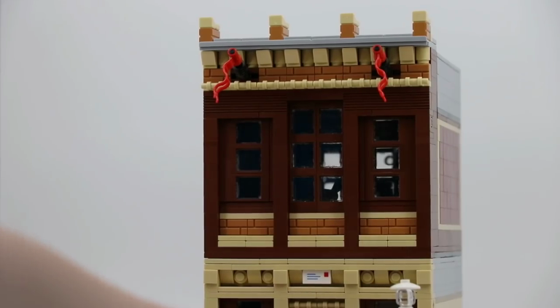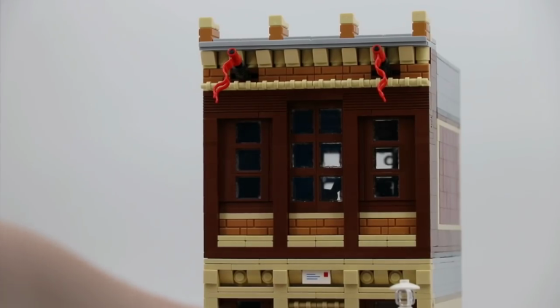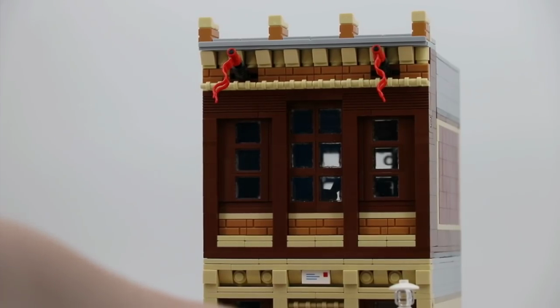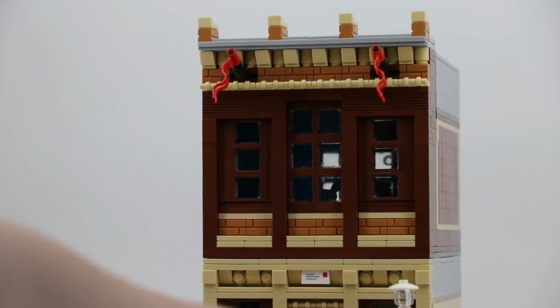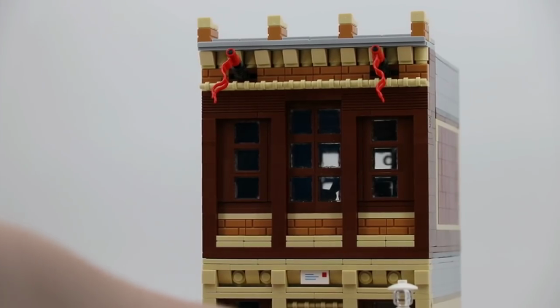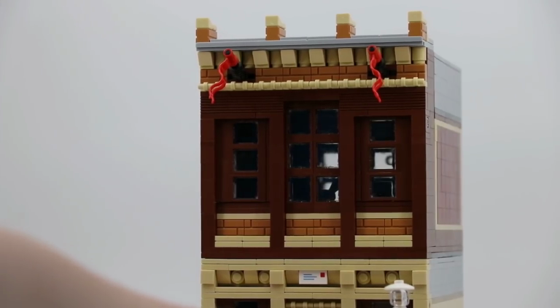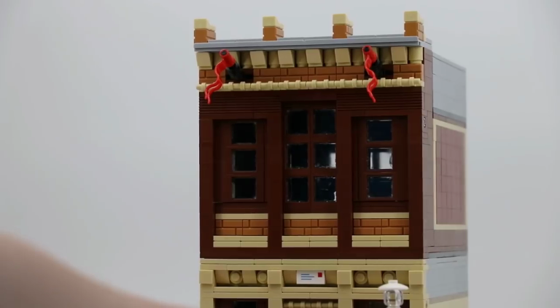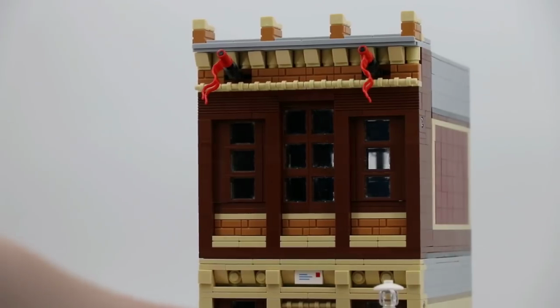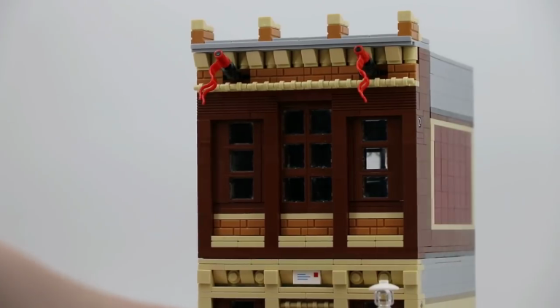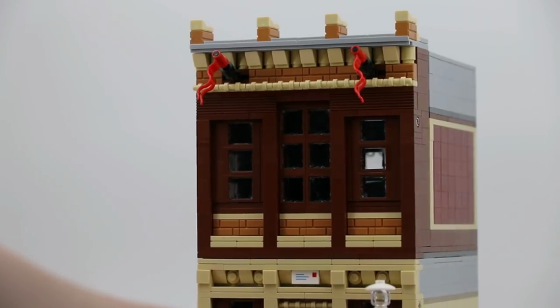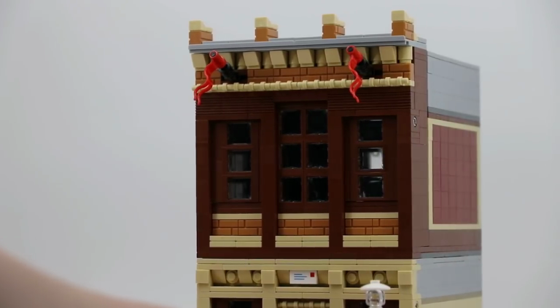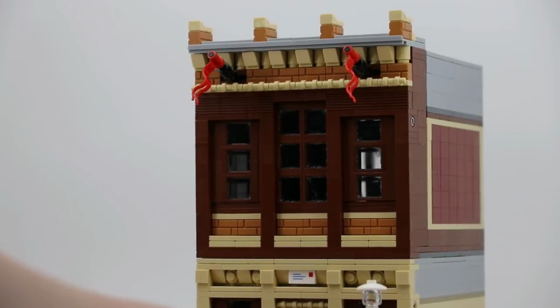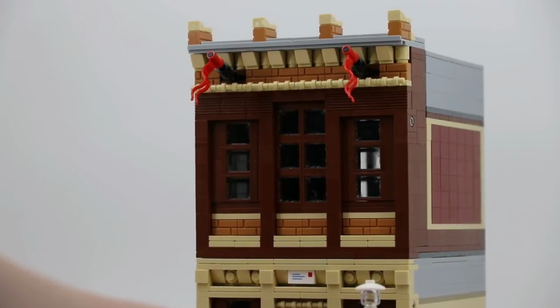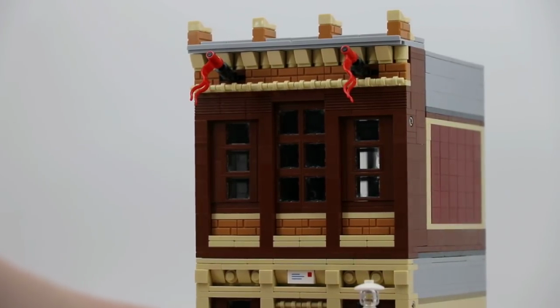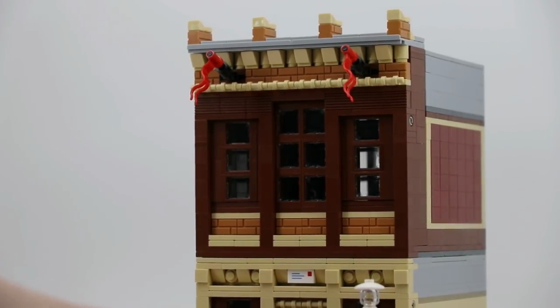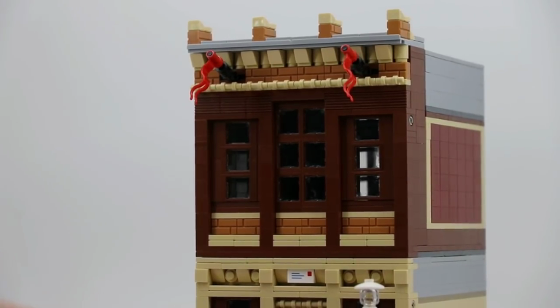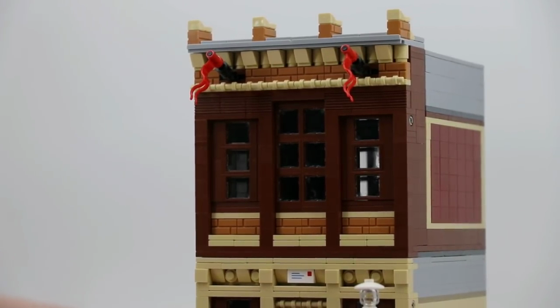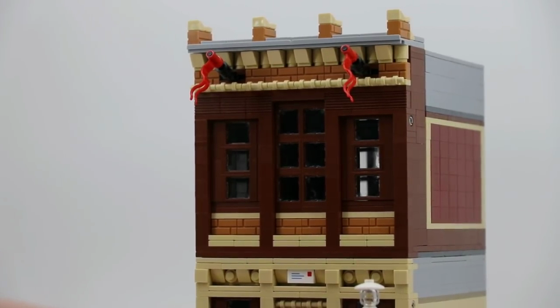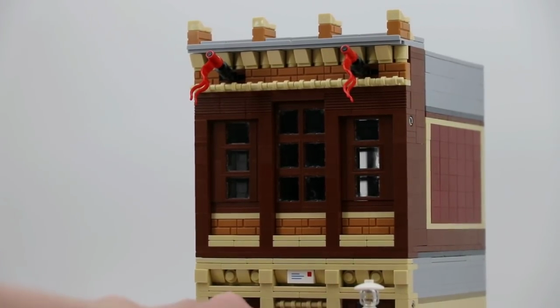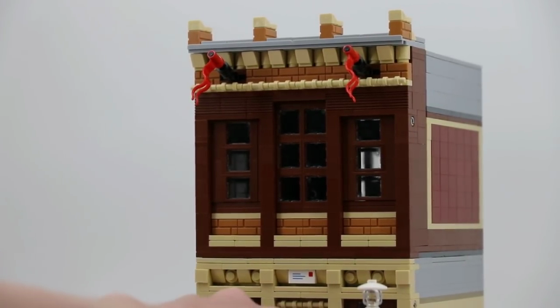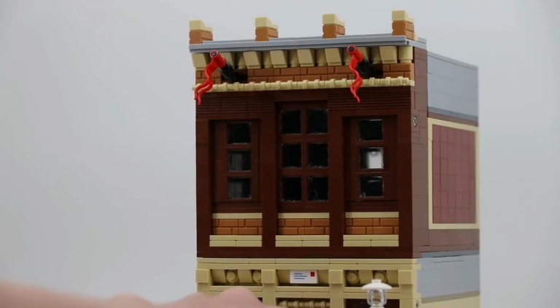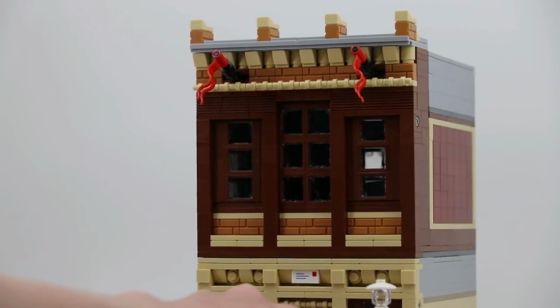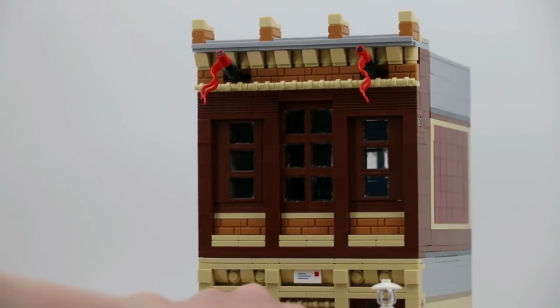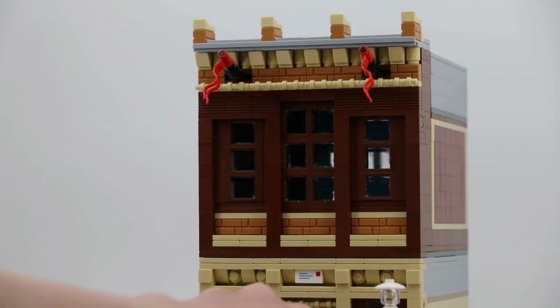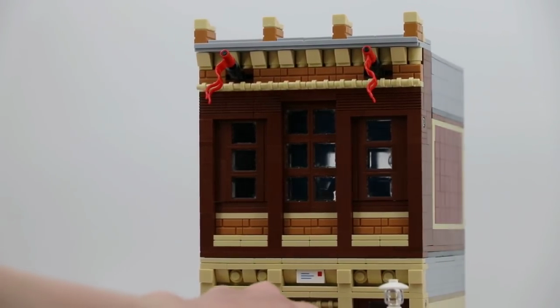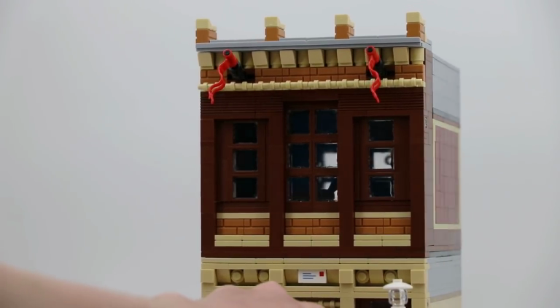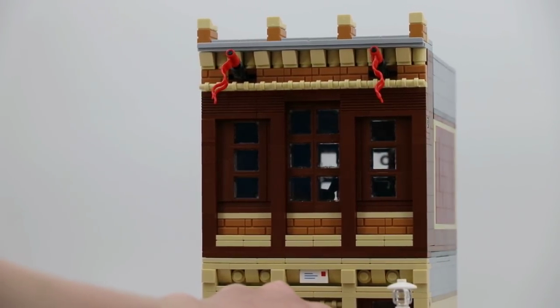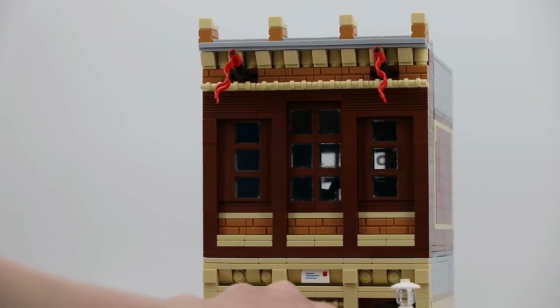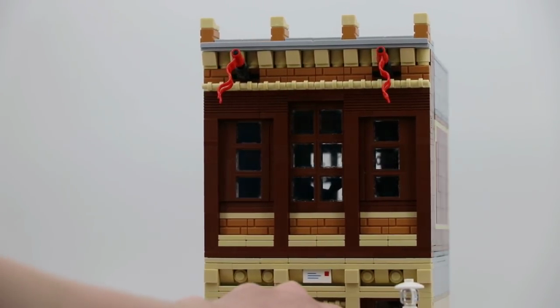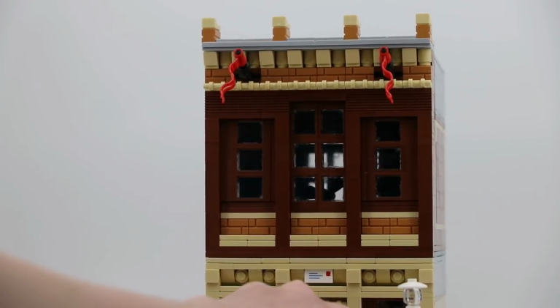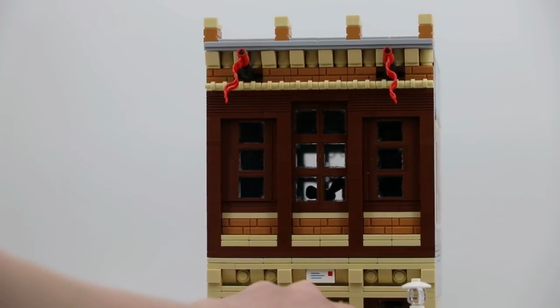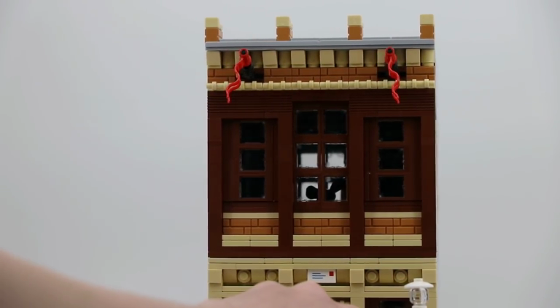What's going on guys? It is Jack here and today I'm showing you a 16 by 32 modular. This is a post office.